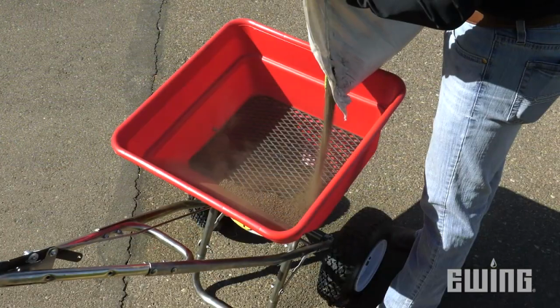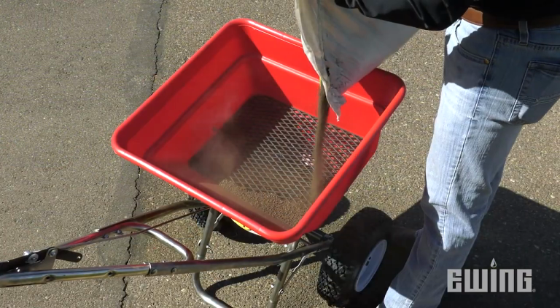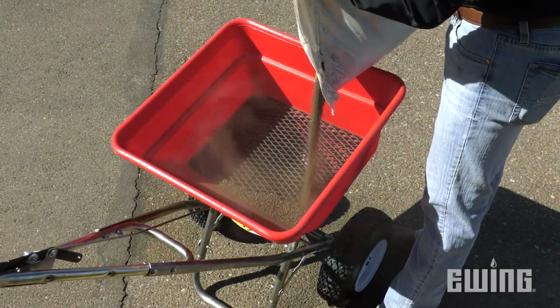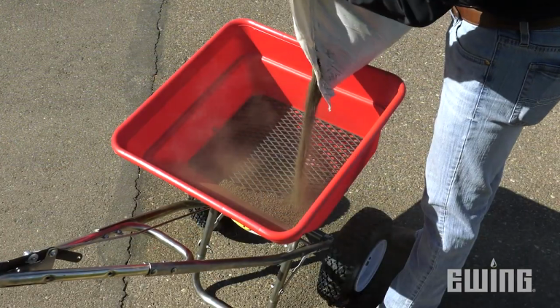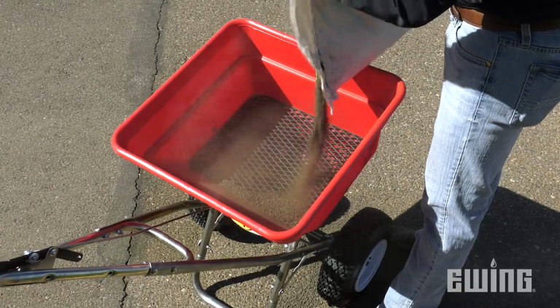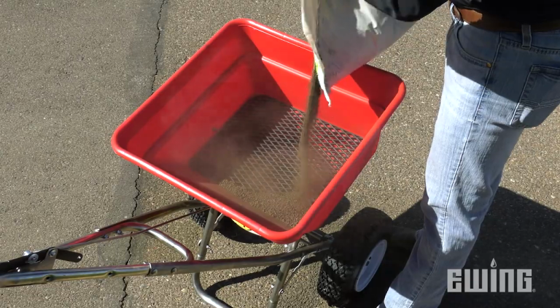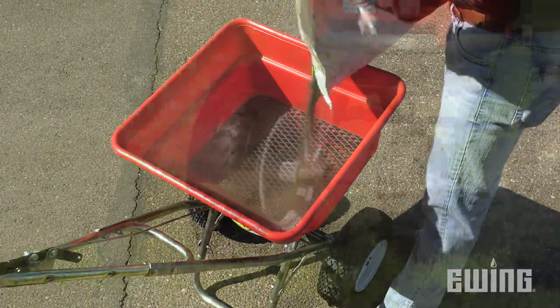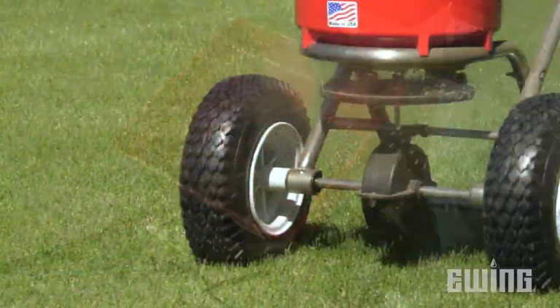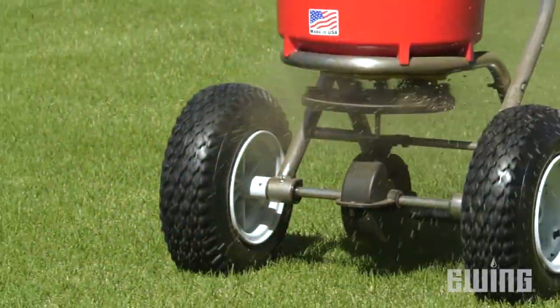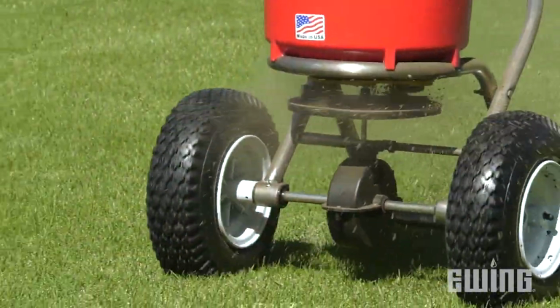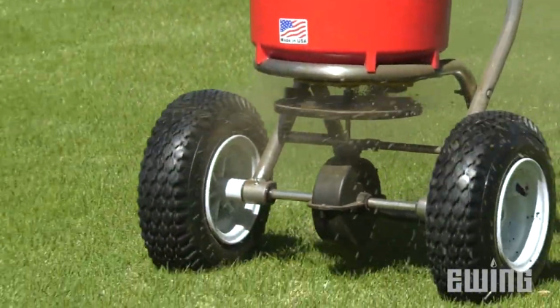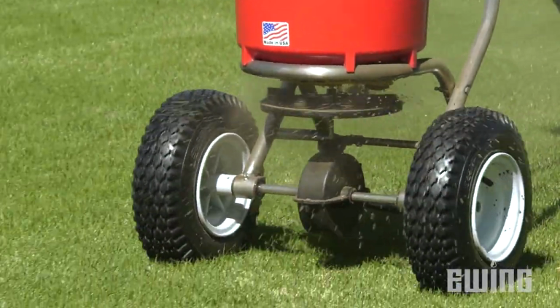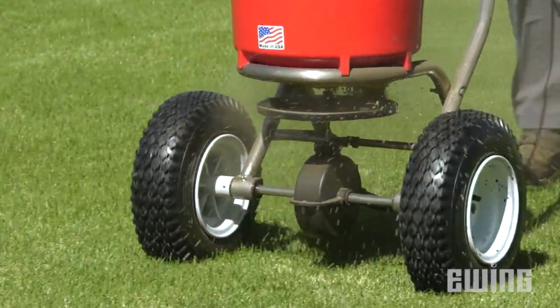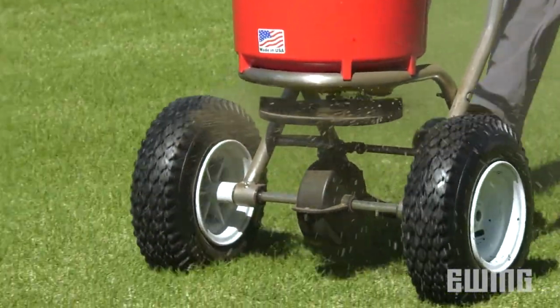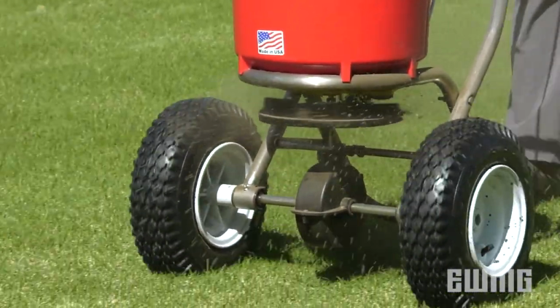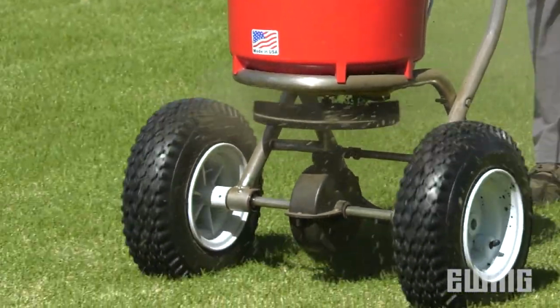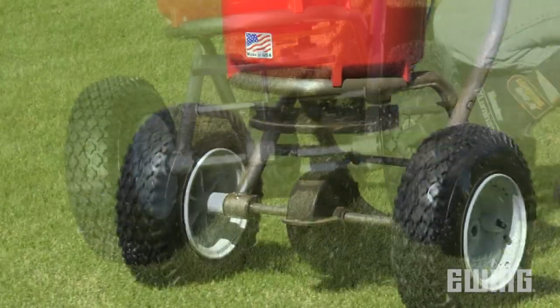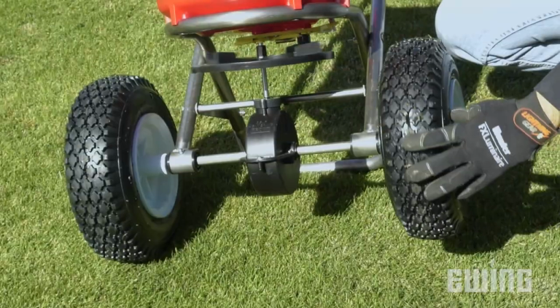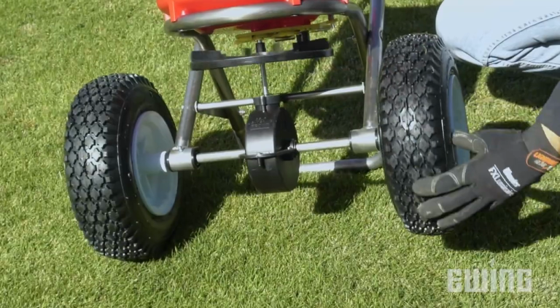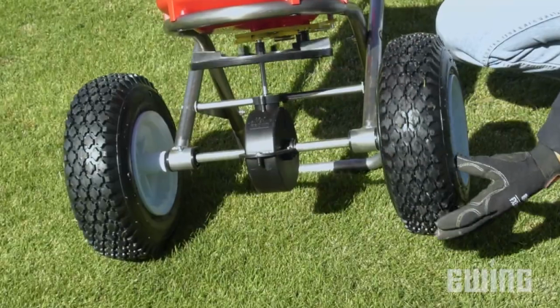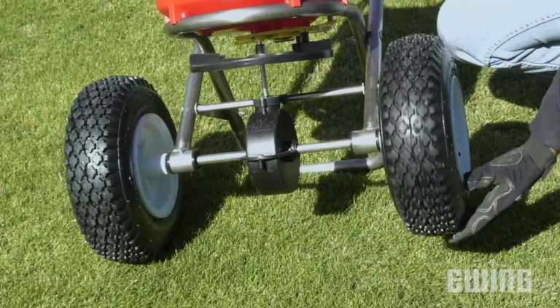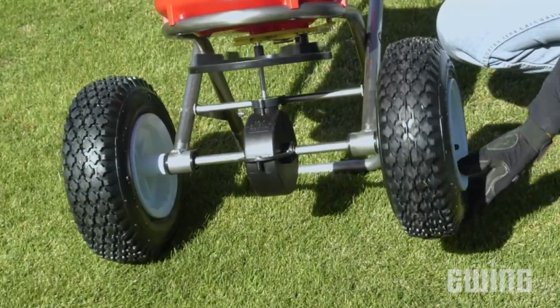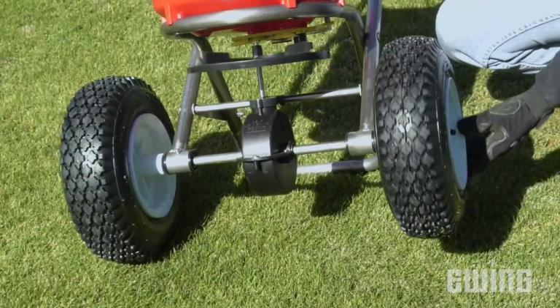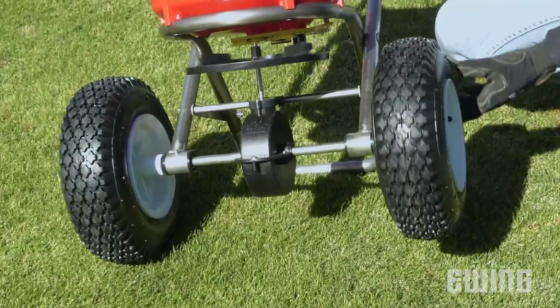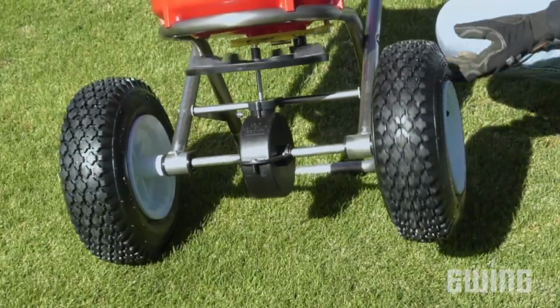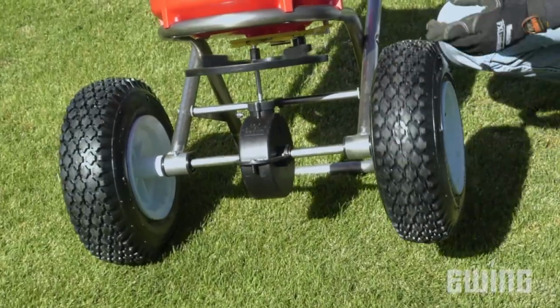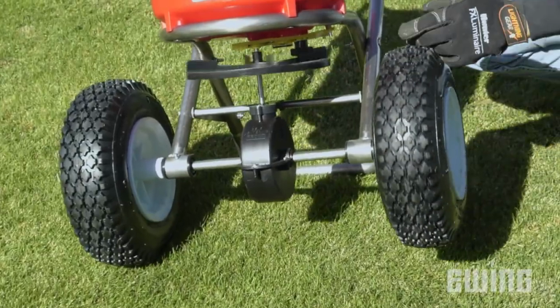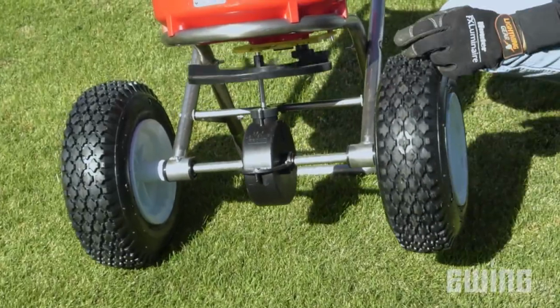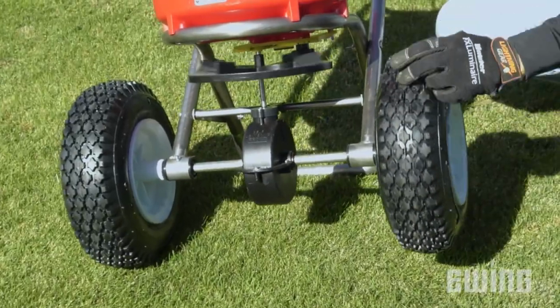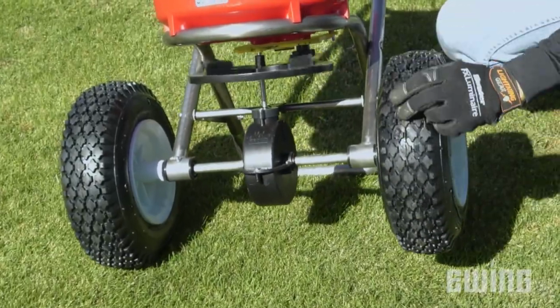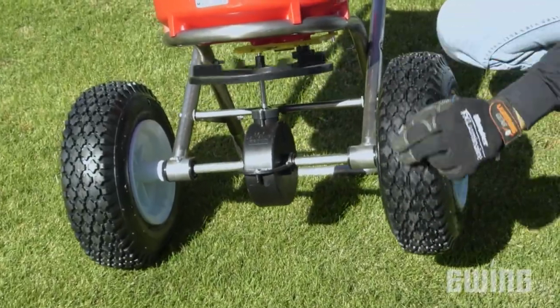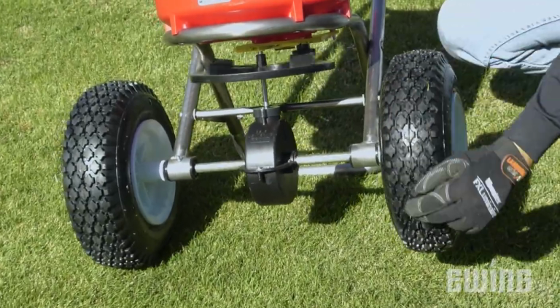Each model includes a clog-free grate, 13-inch pneumatic tires, and a heavy-duty gearbox that's warrantied for a full year.